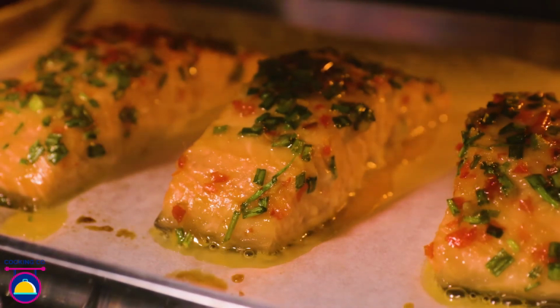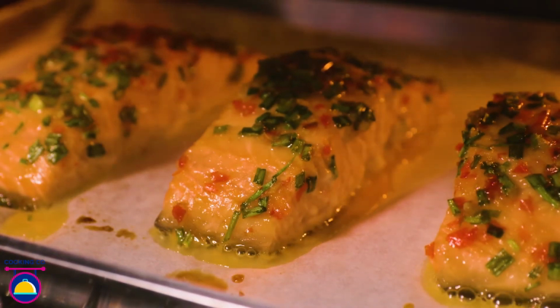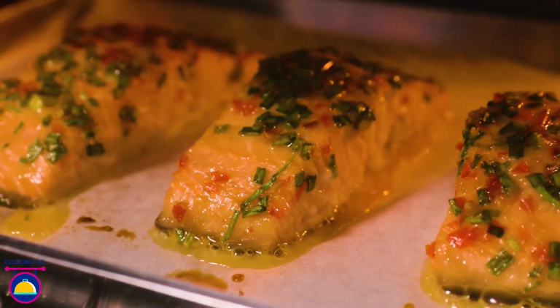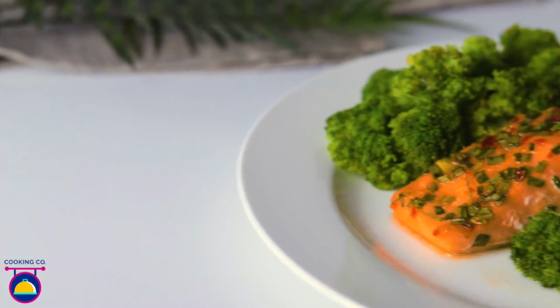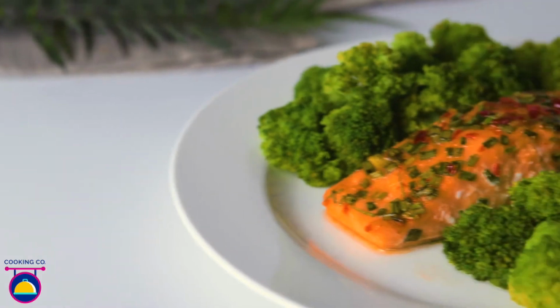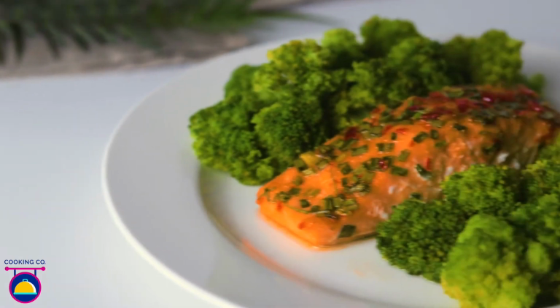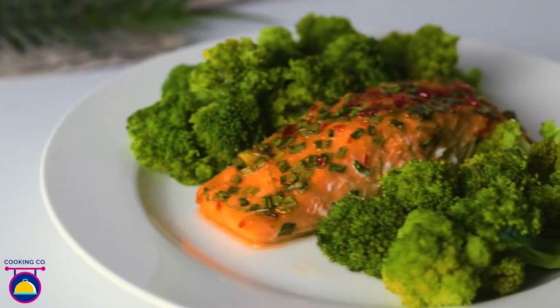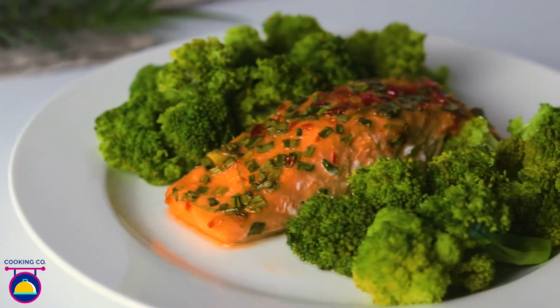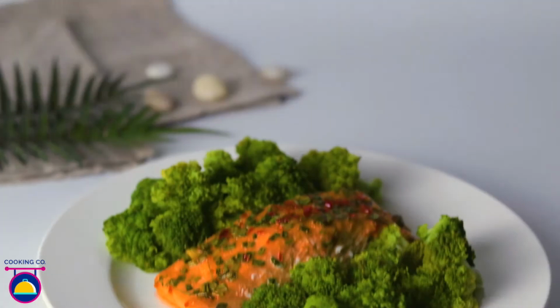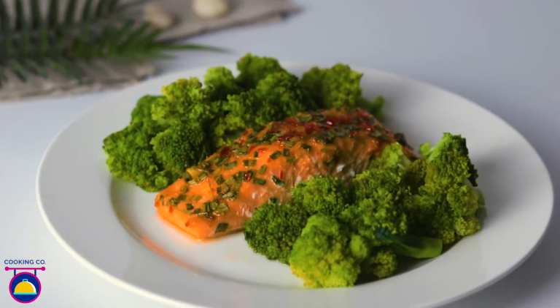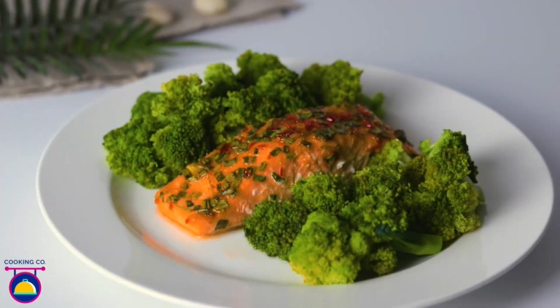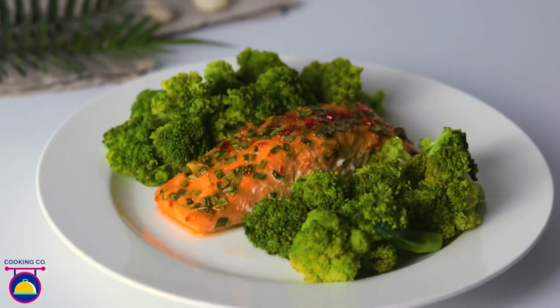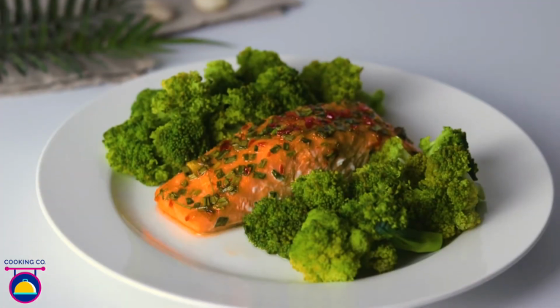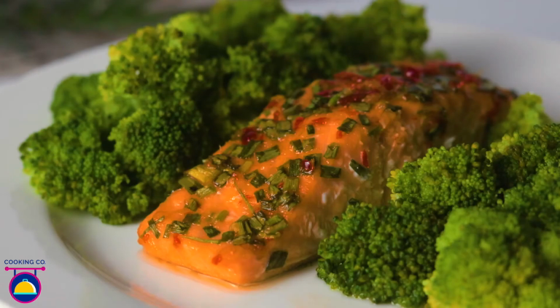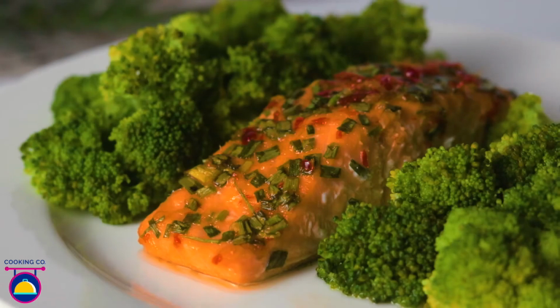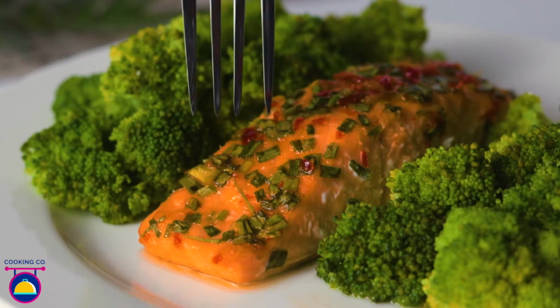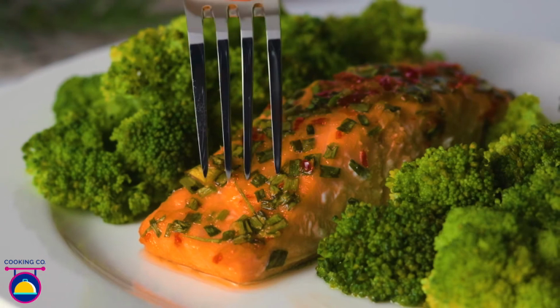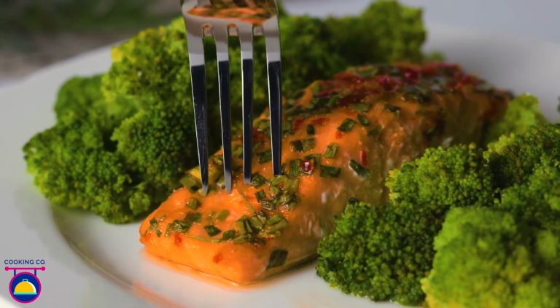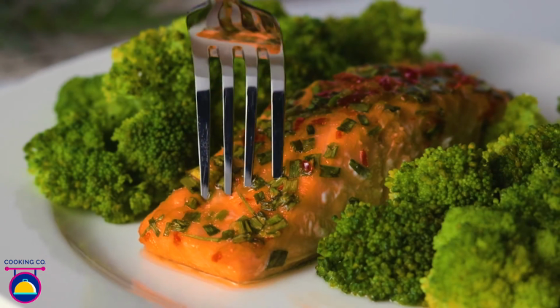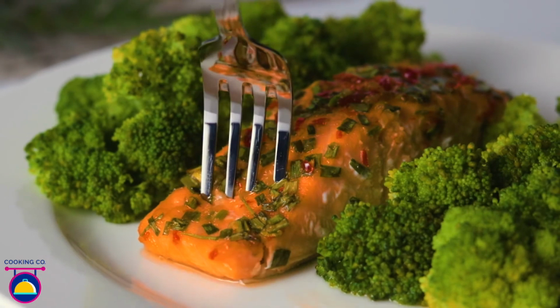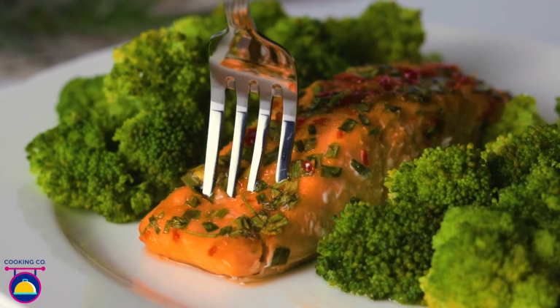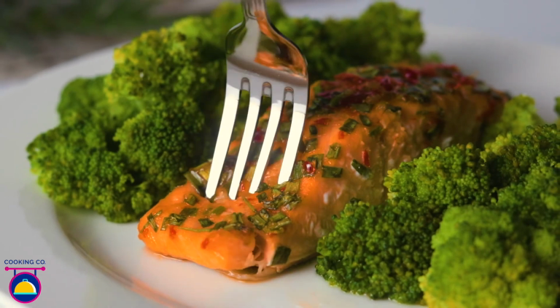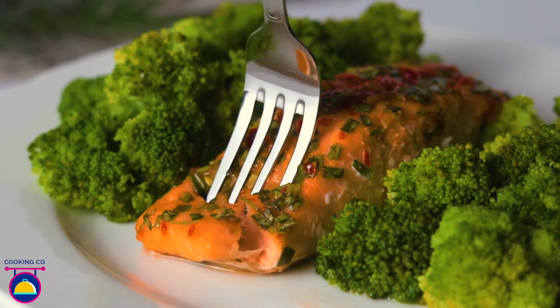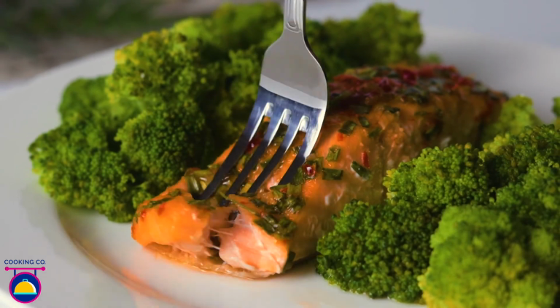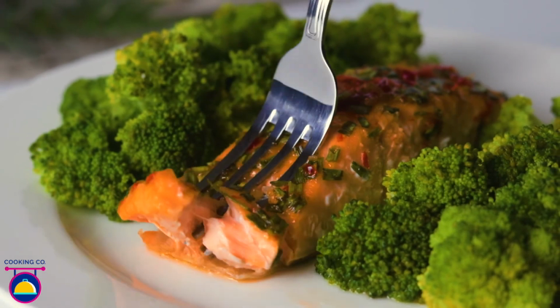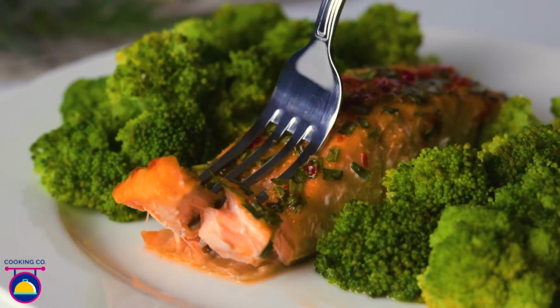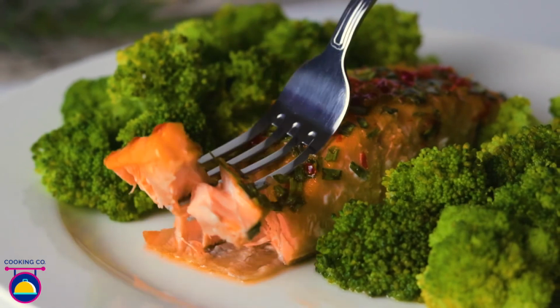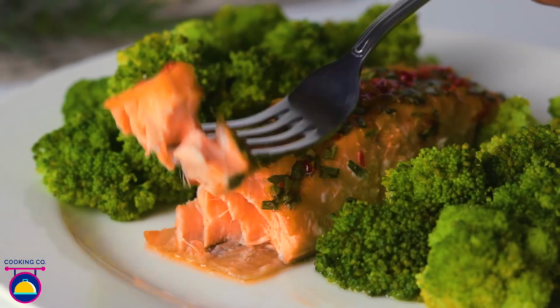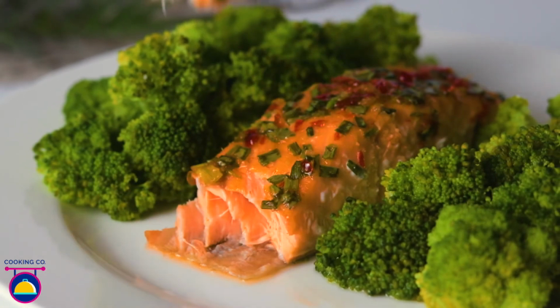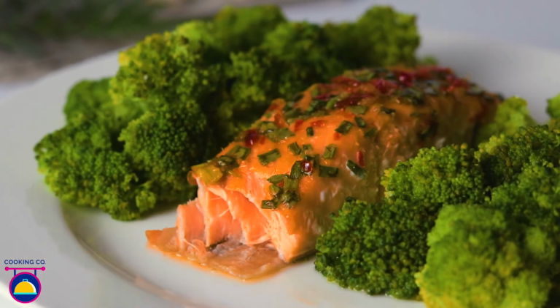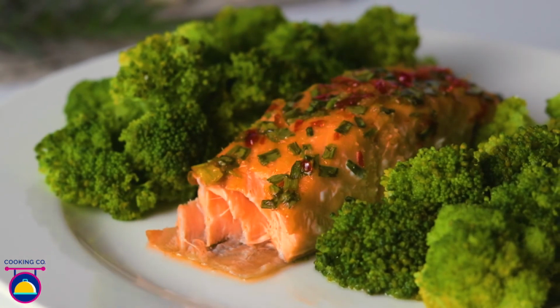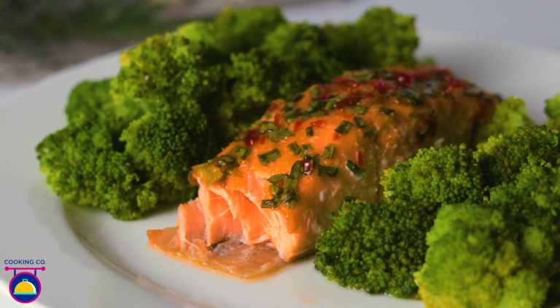Just like that, in a couple of steps, you have a healthy speedy dinner. Enjoy!